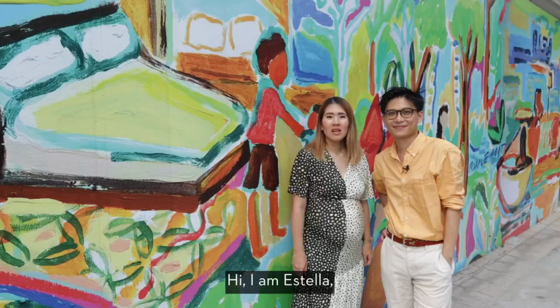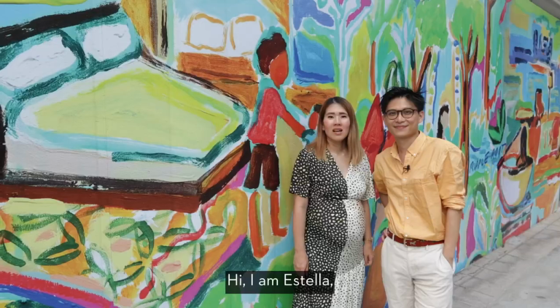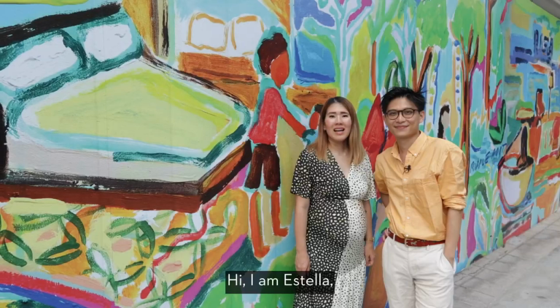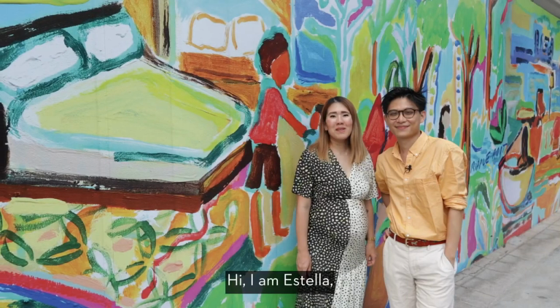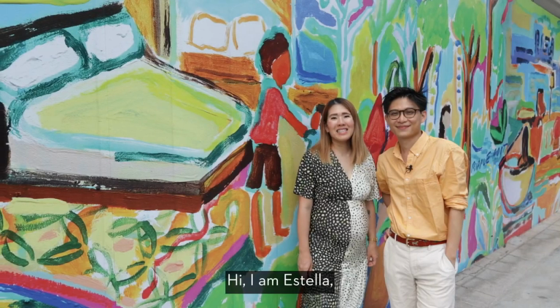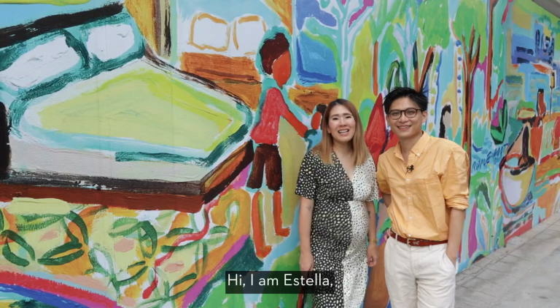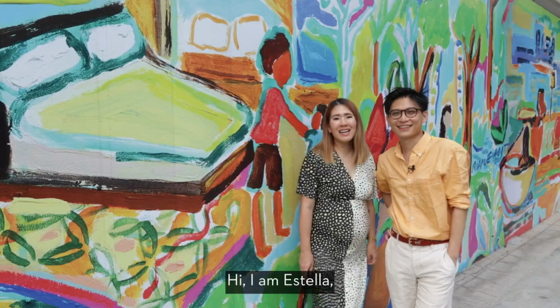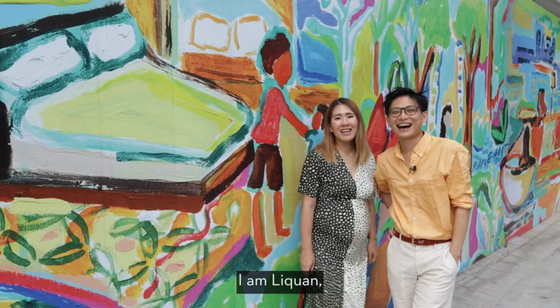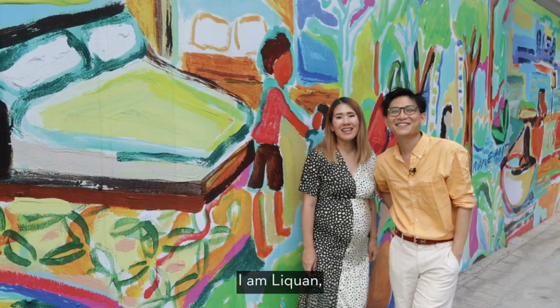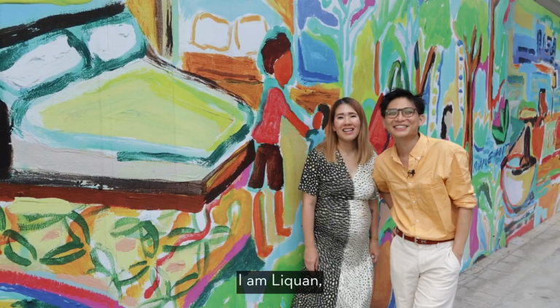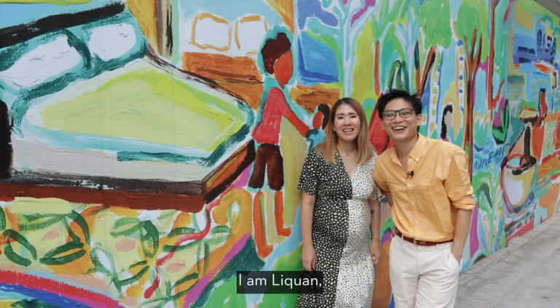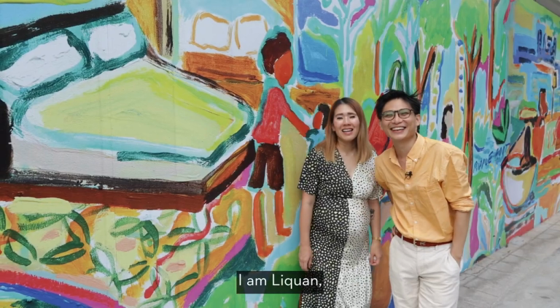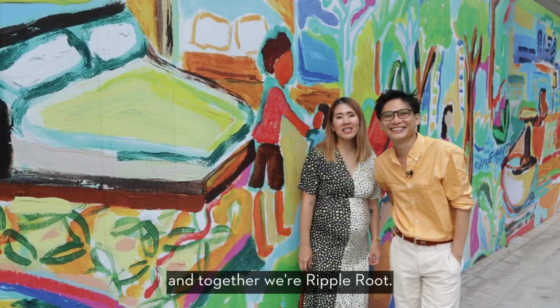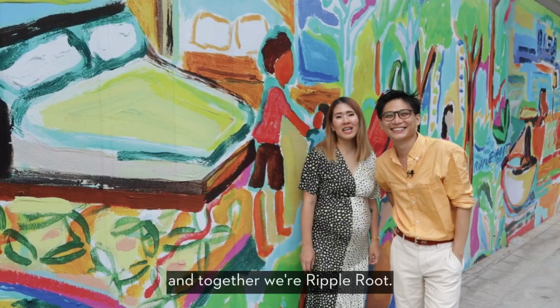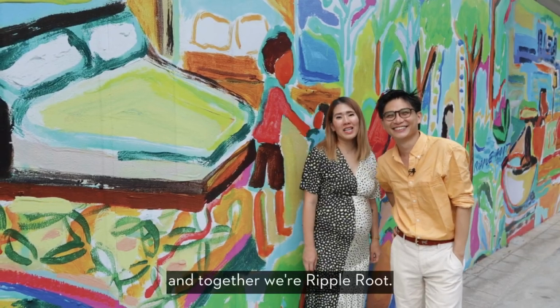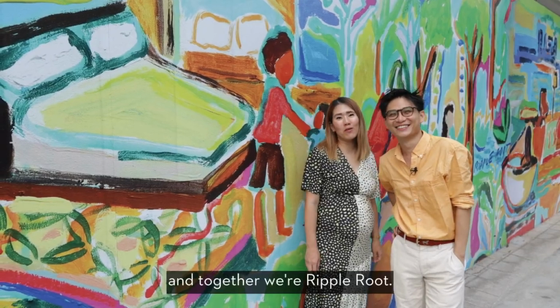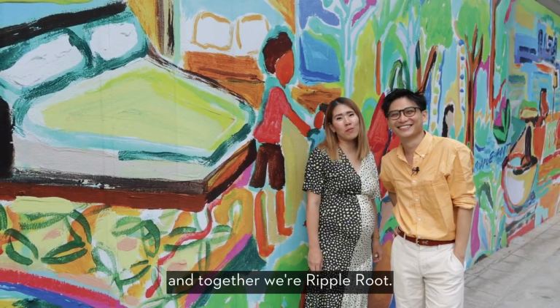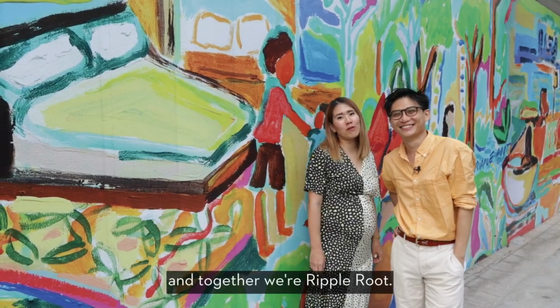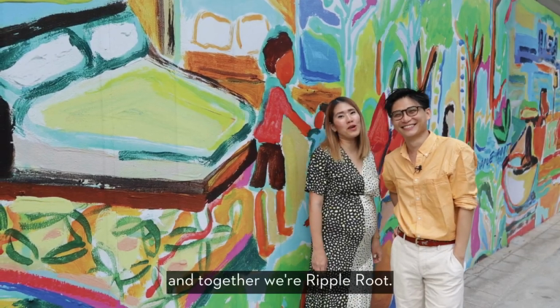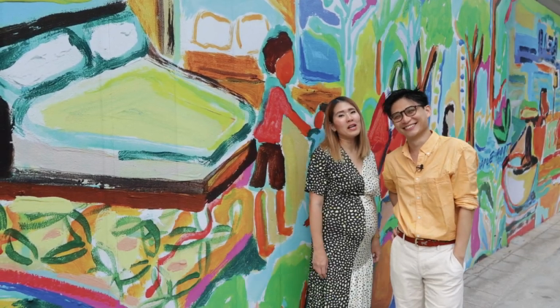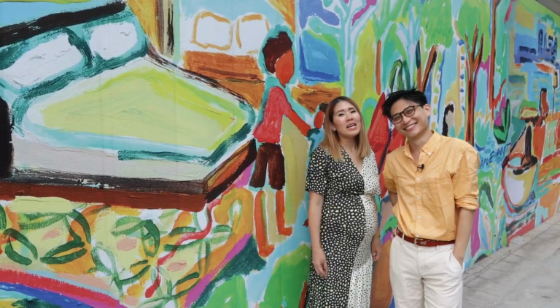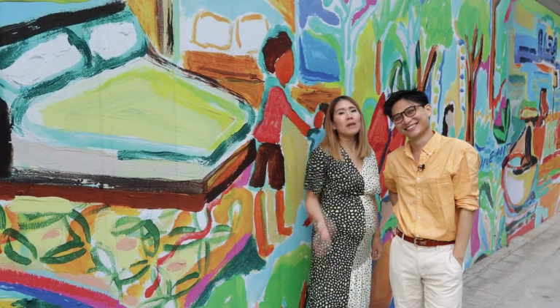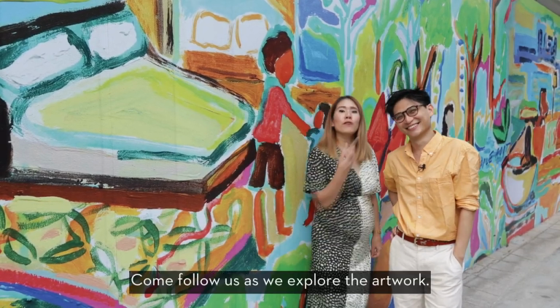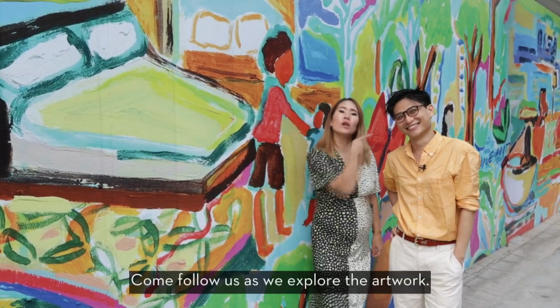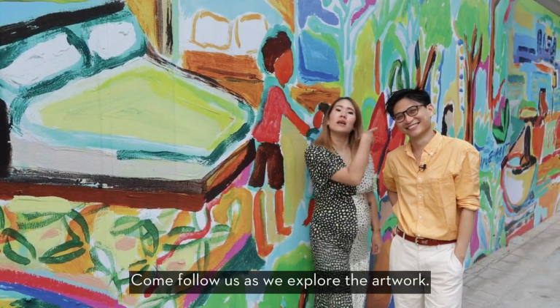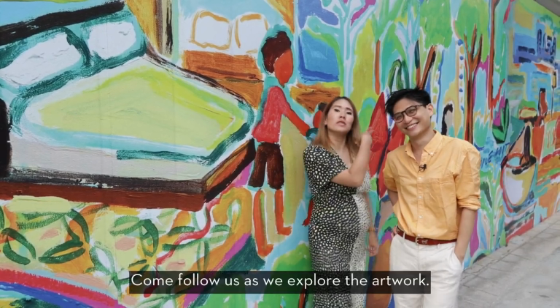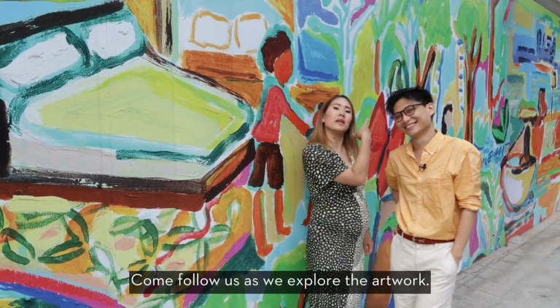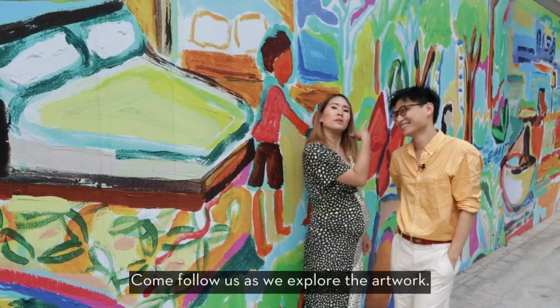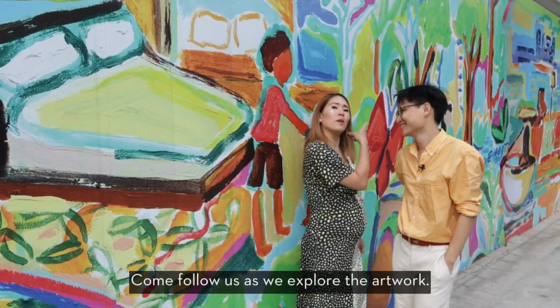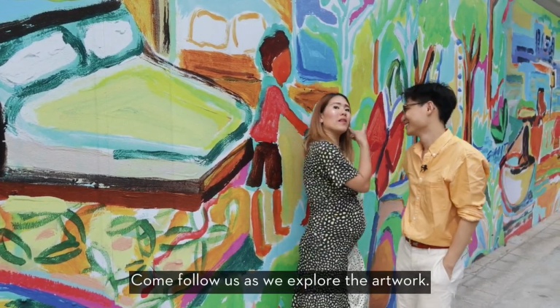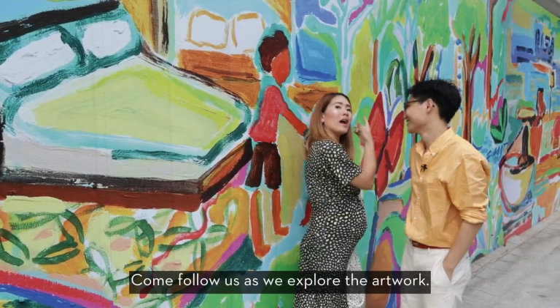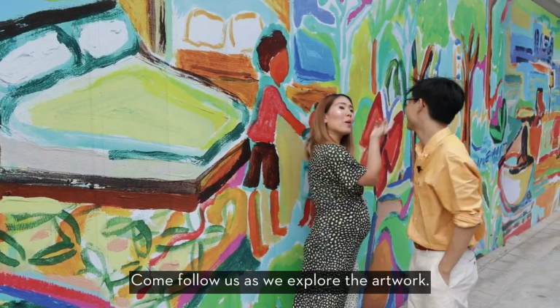Hi, I'm Estella. I'm Lee Chuan. And together we're Rappu Root. Come follow us and feel the artwork.